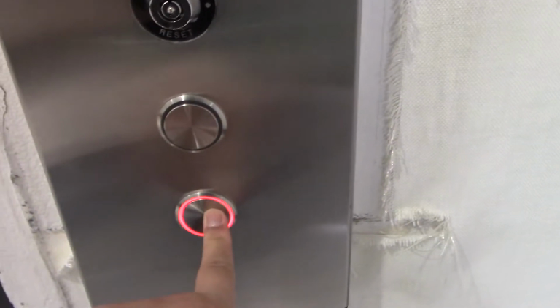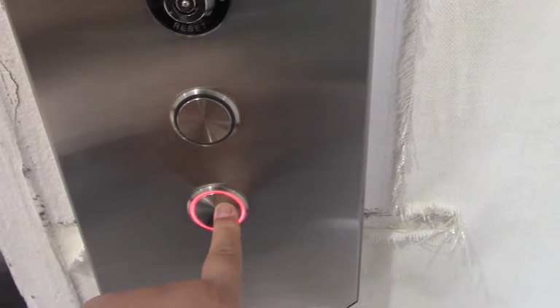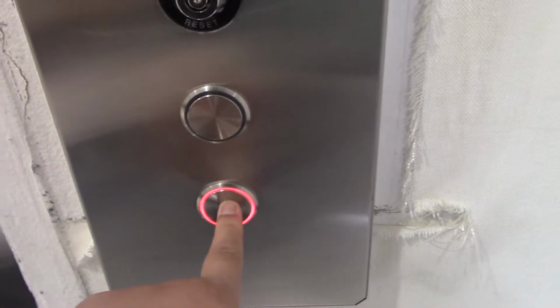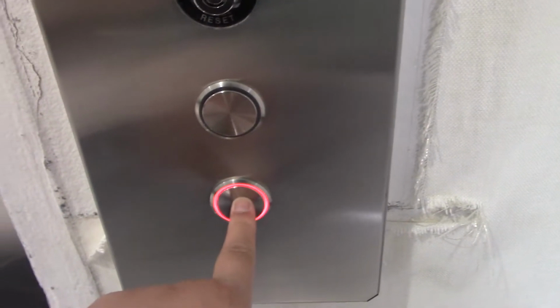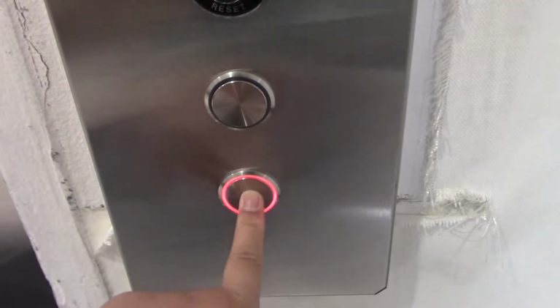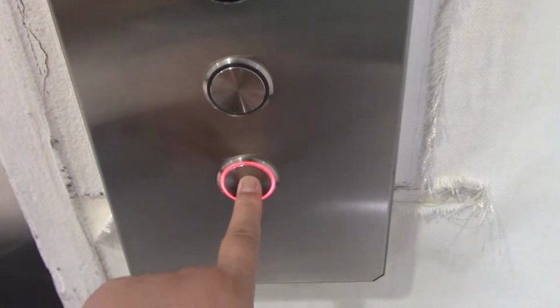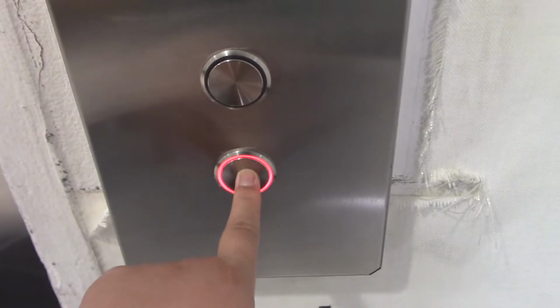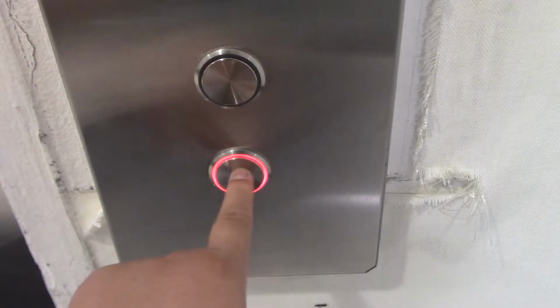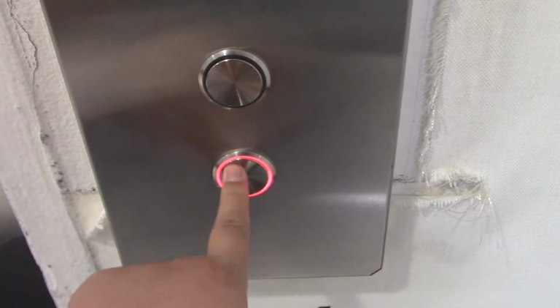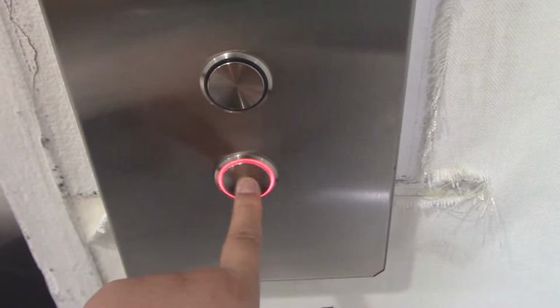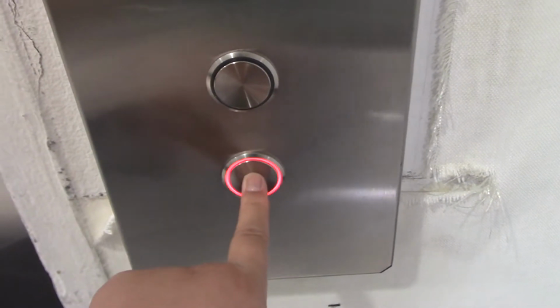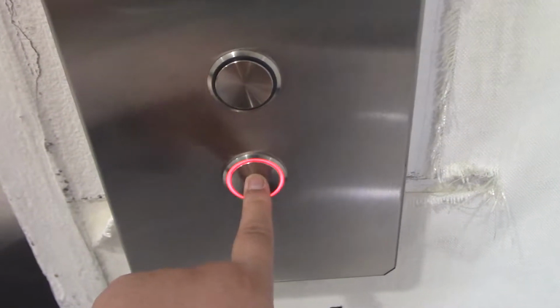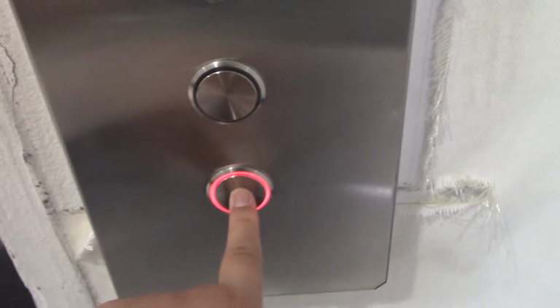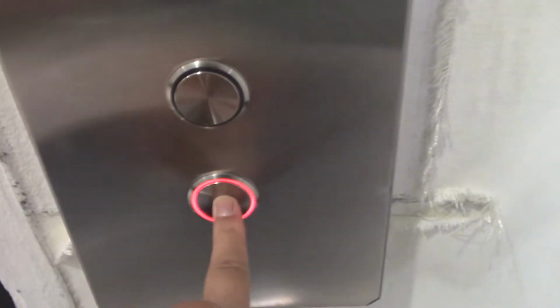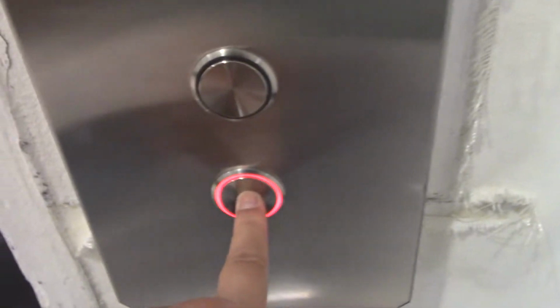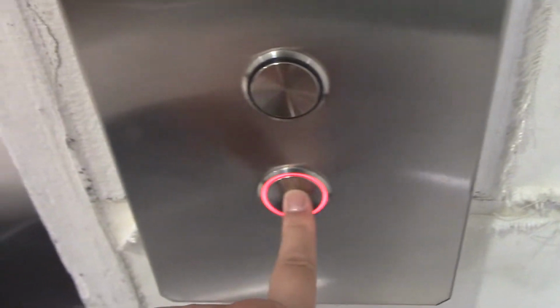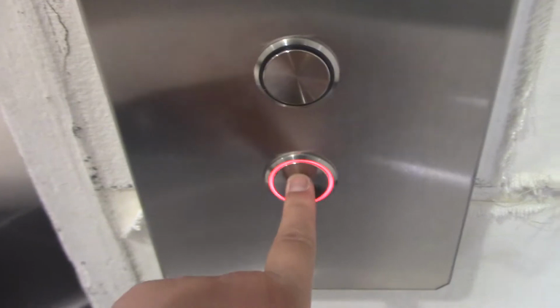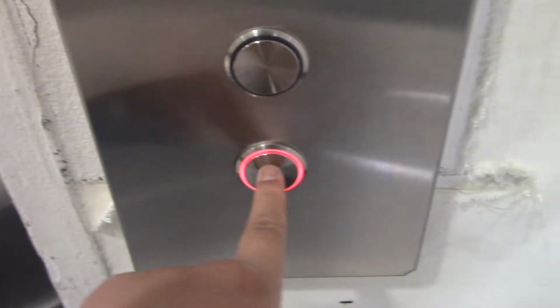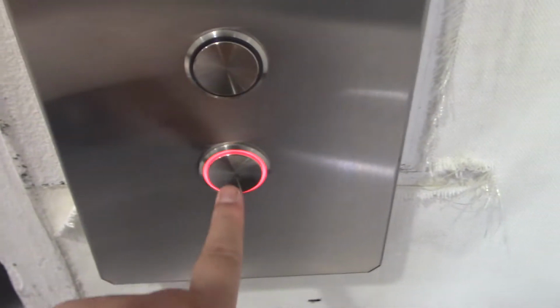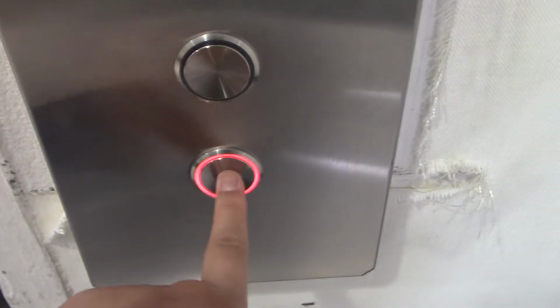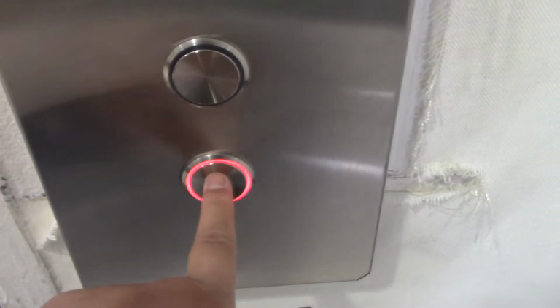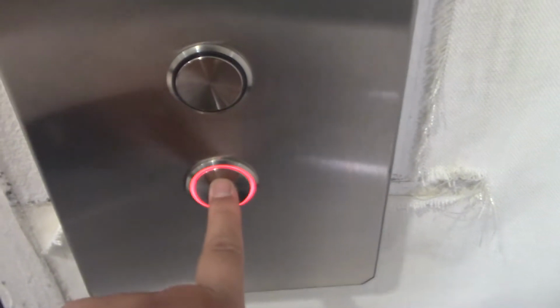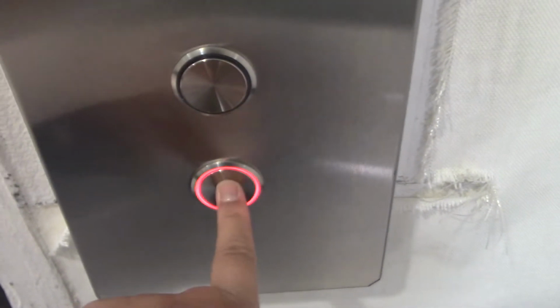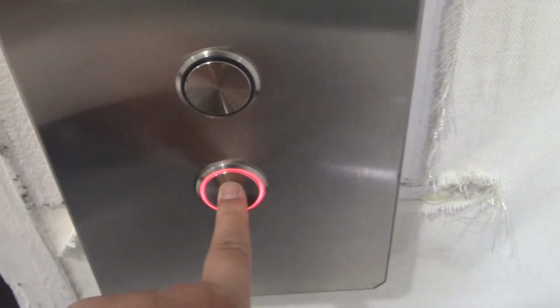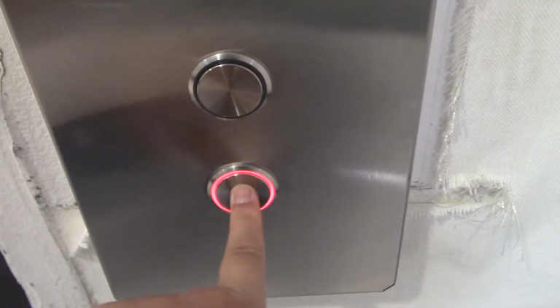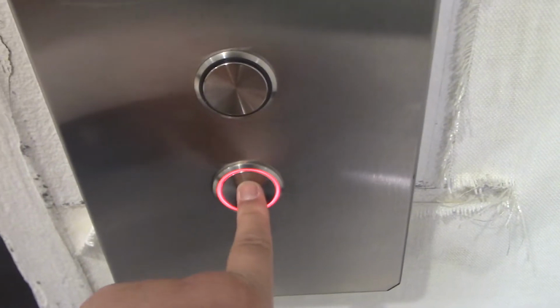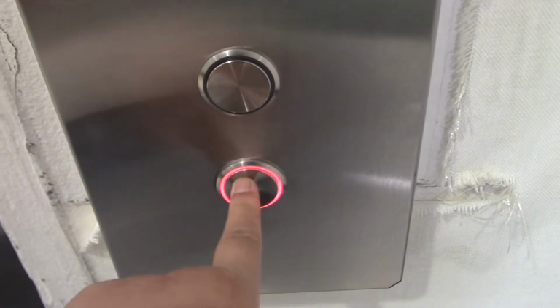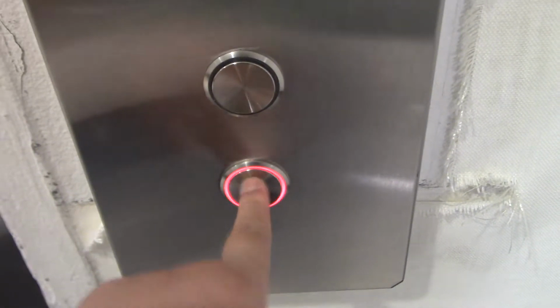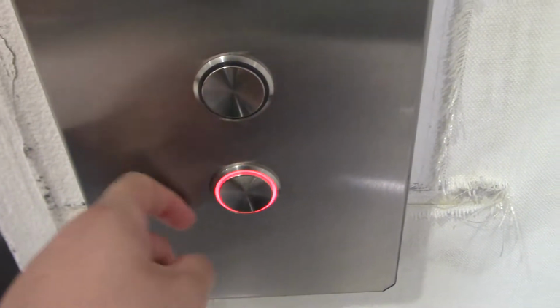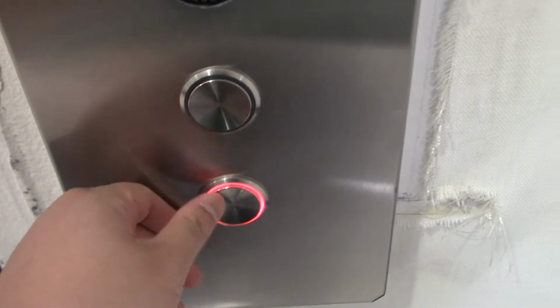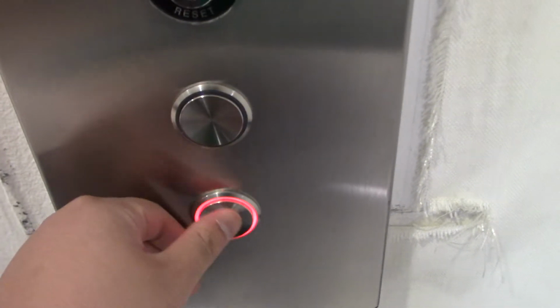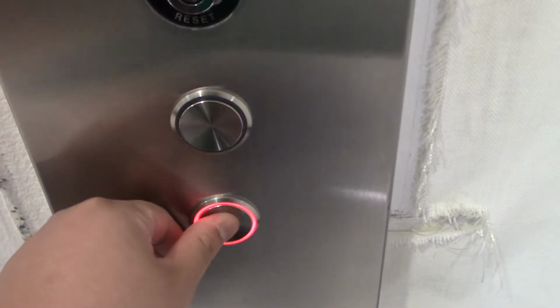This is the new elevator at the Bloomingdale's store, the mall at Short Hills, New Jersey.